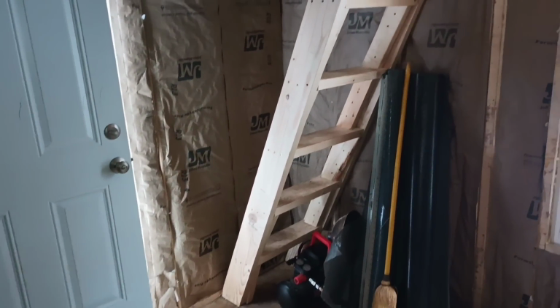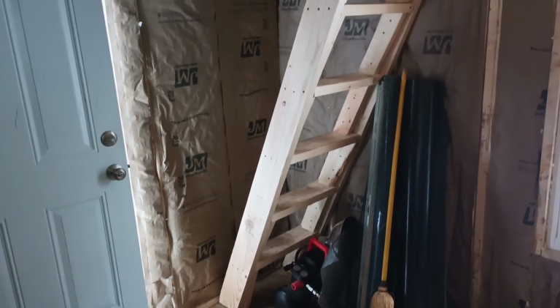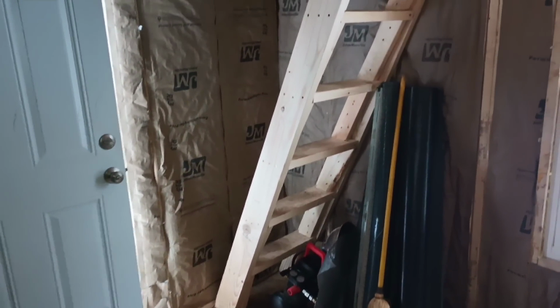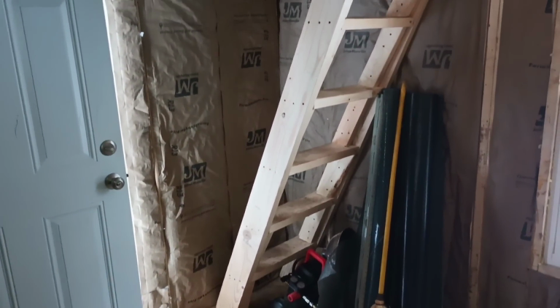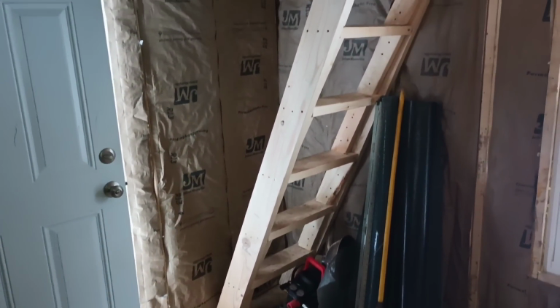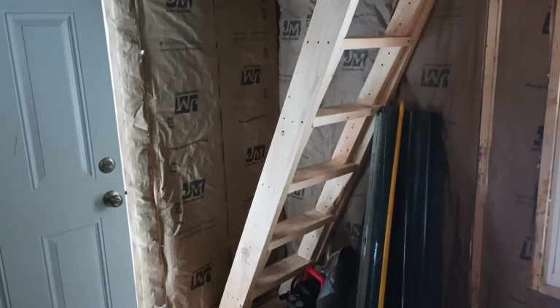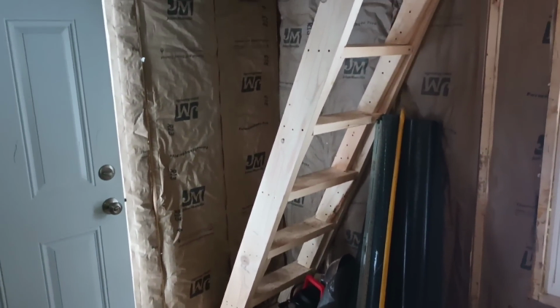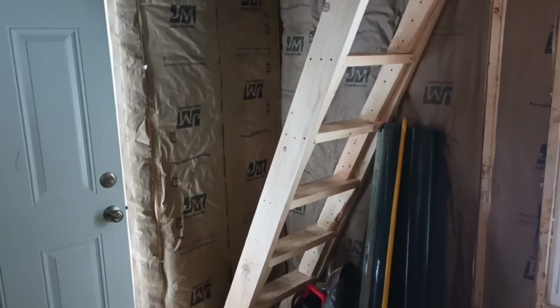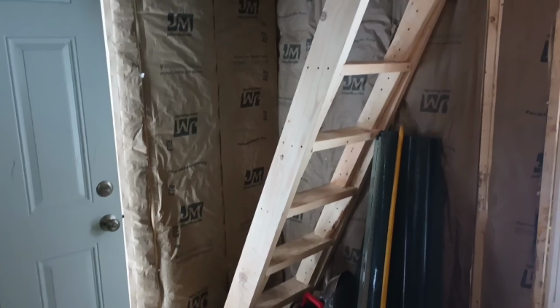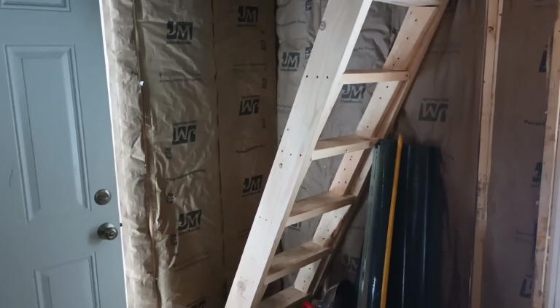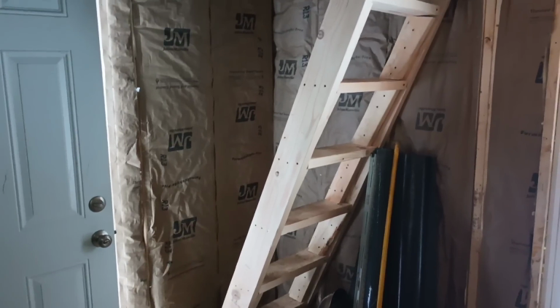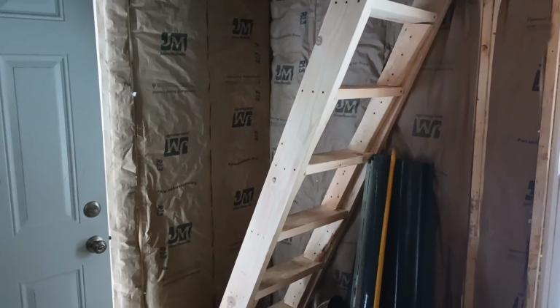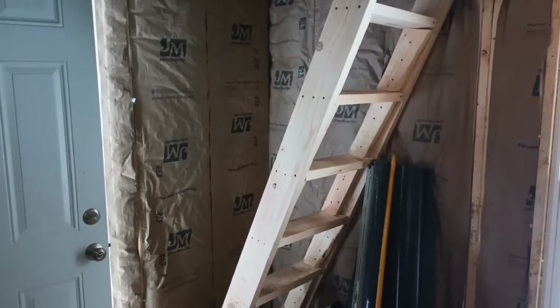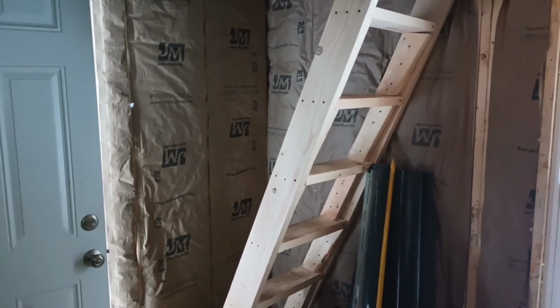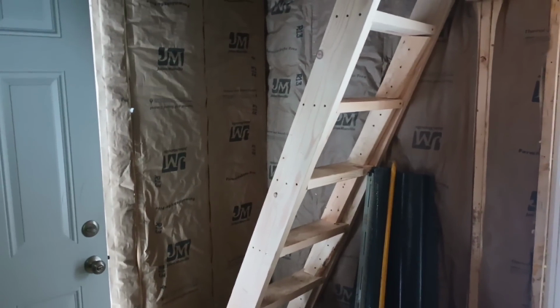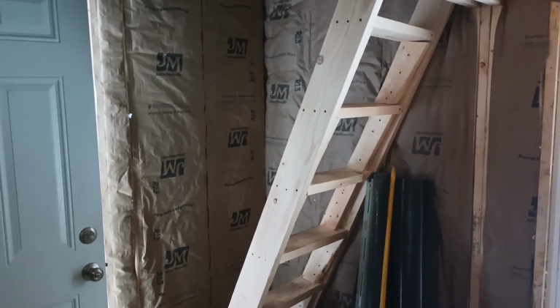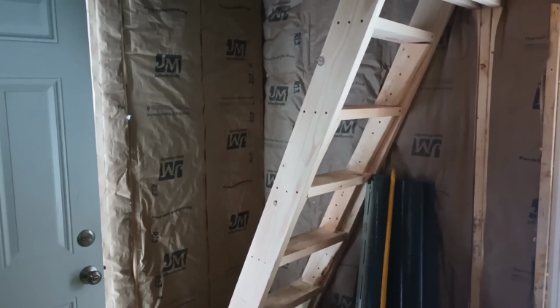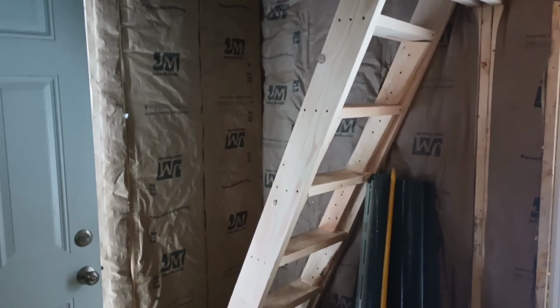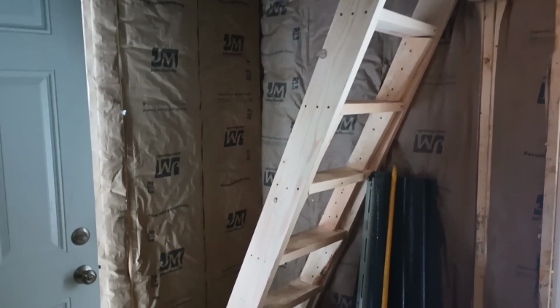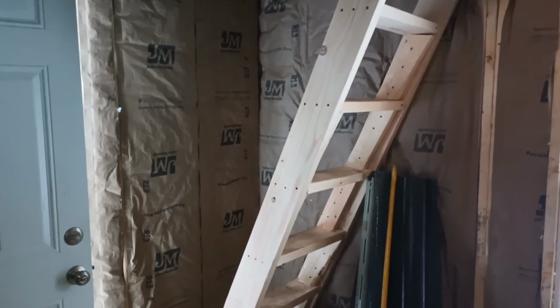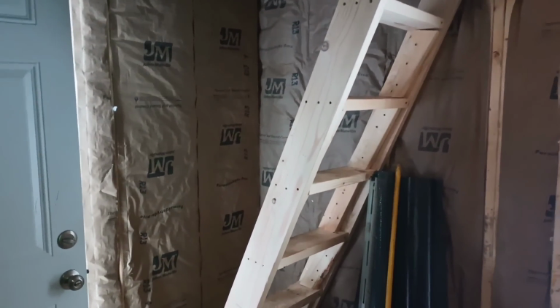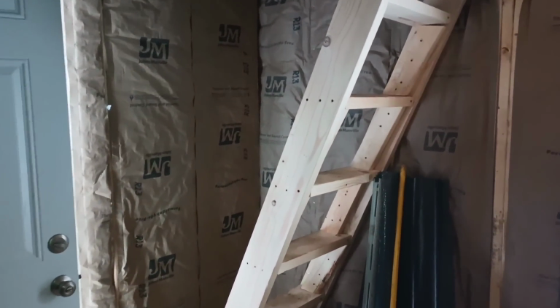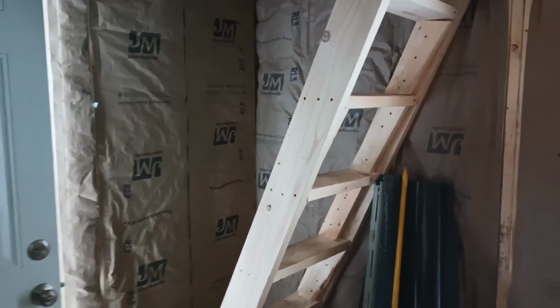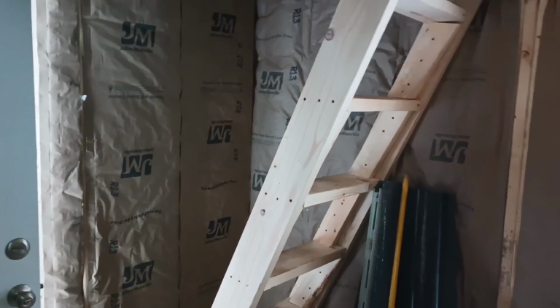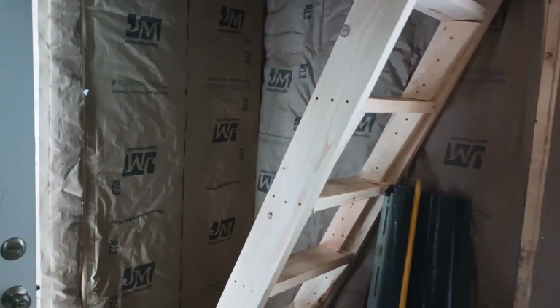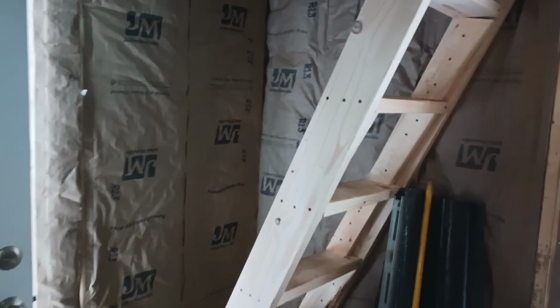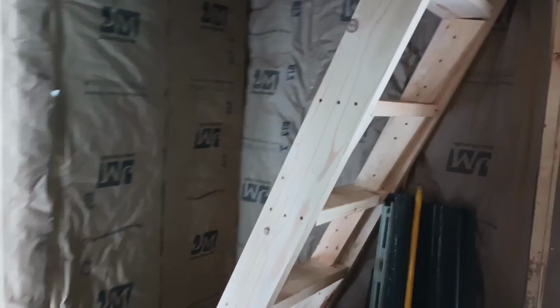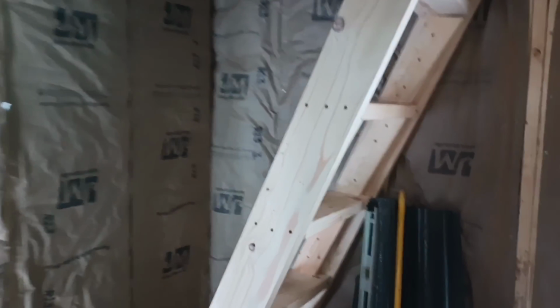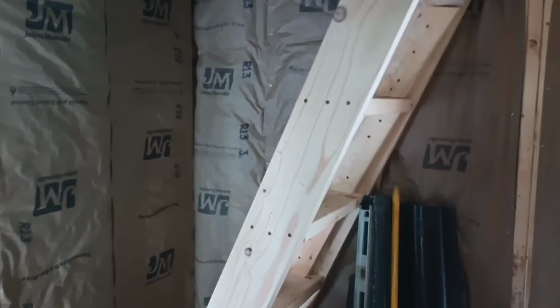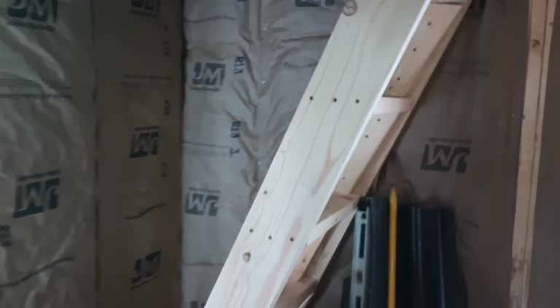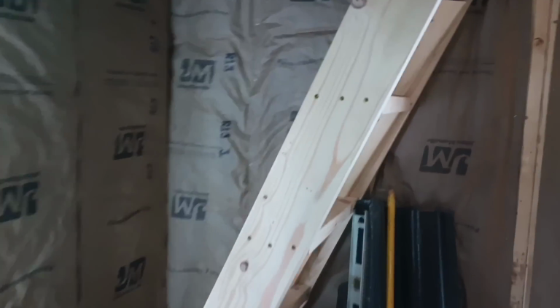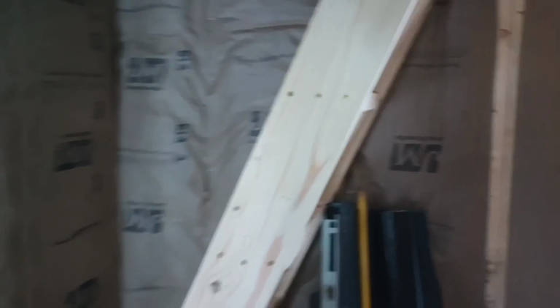Here's our staircase going up to the loft. Let's take a walk up there.